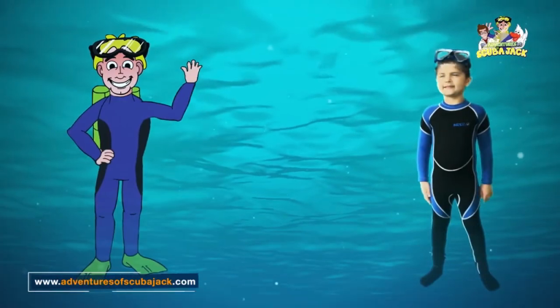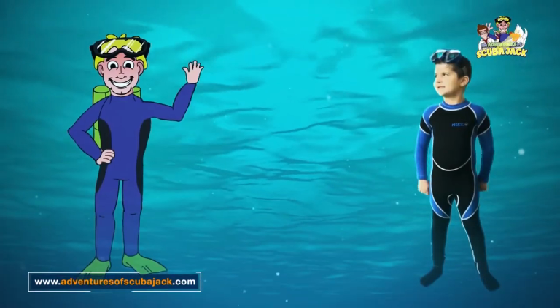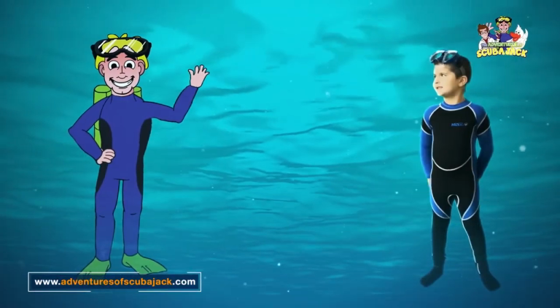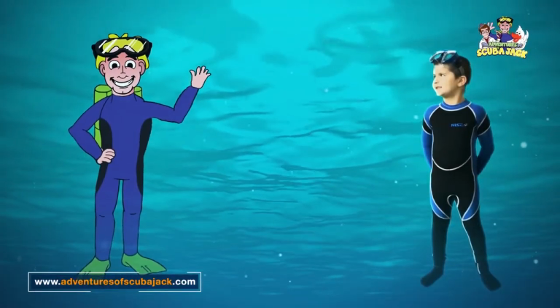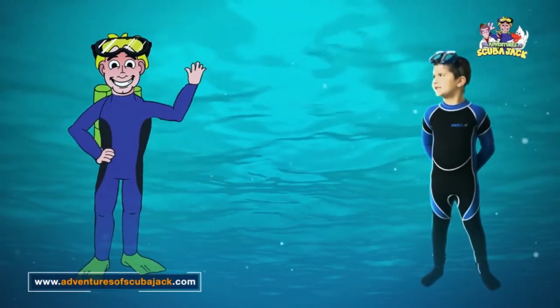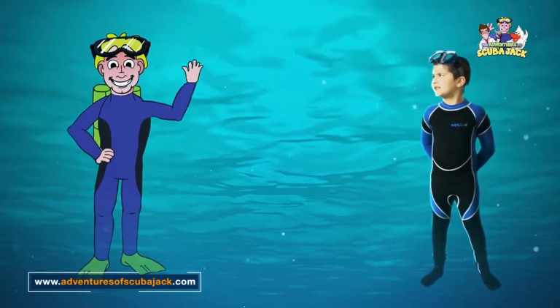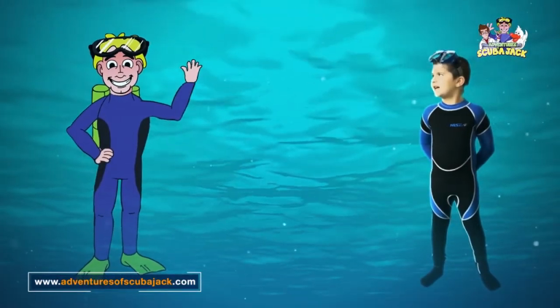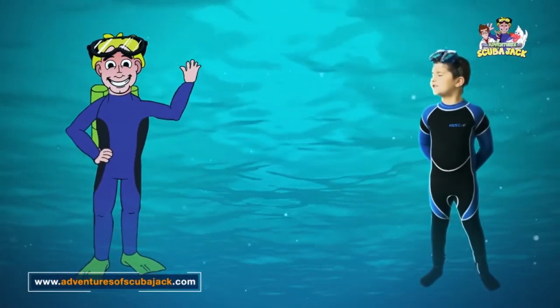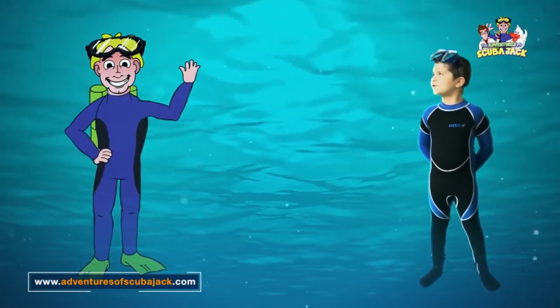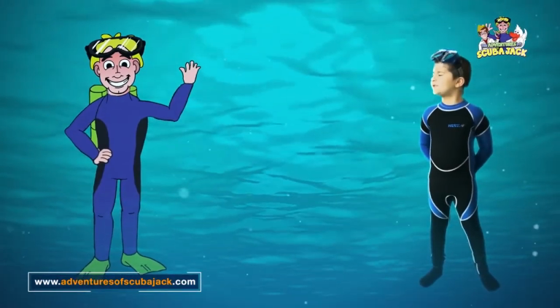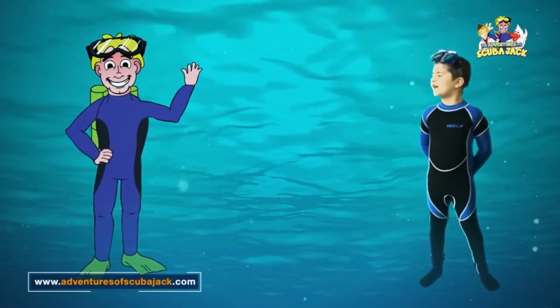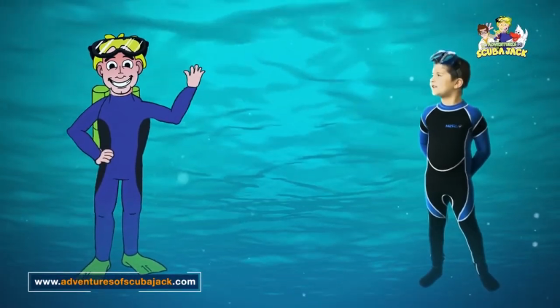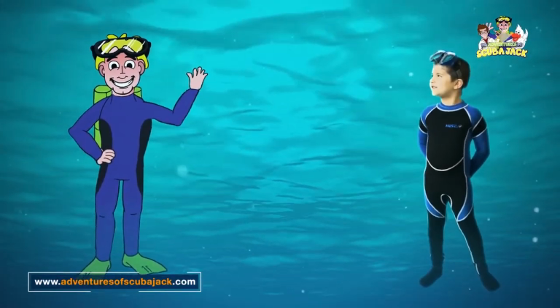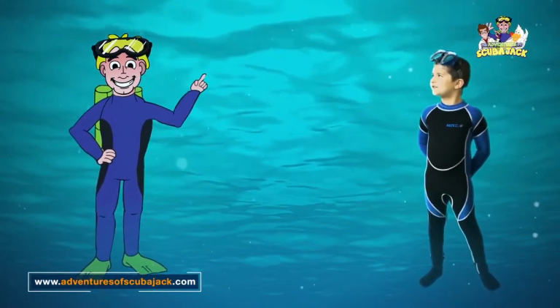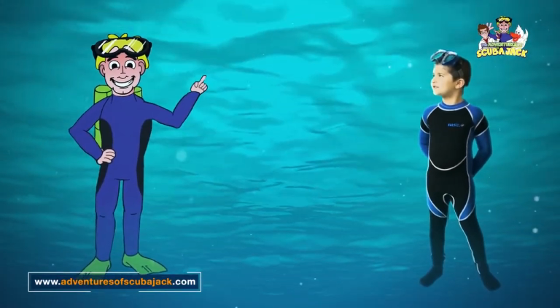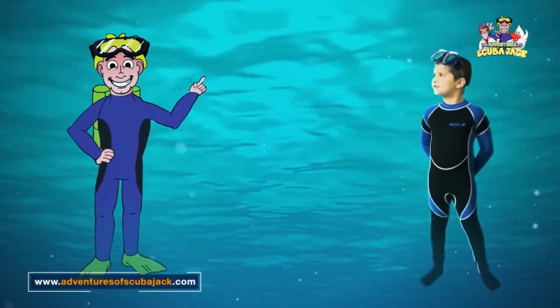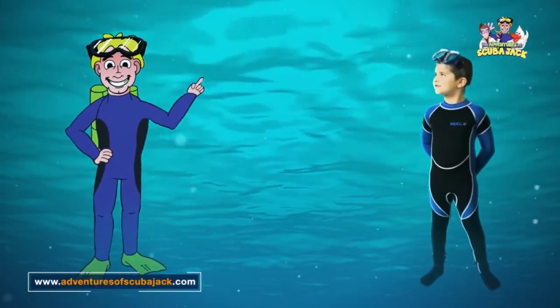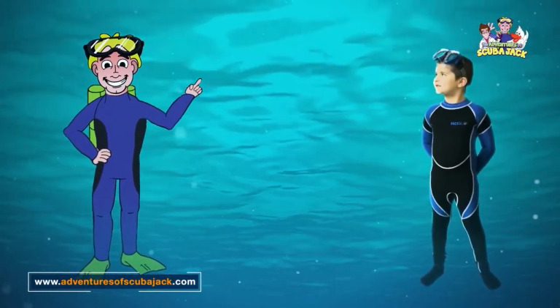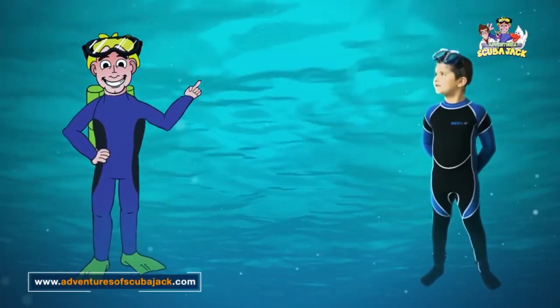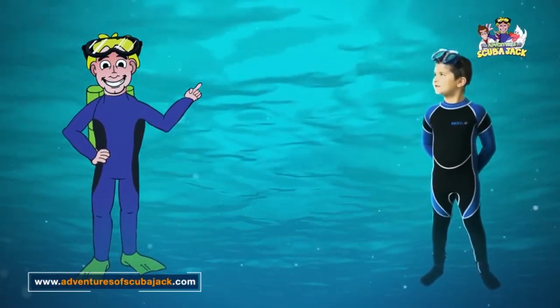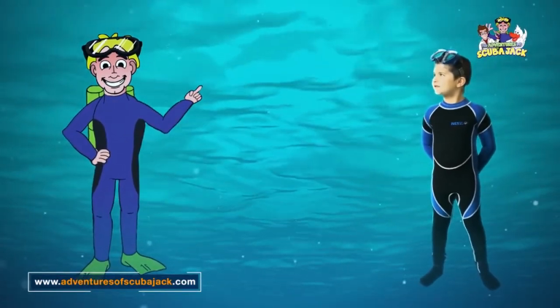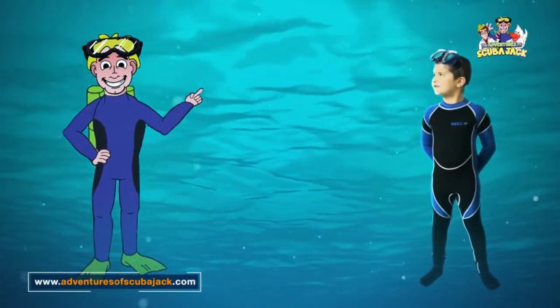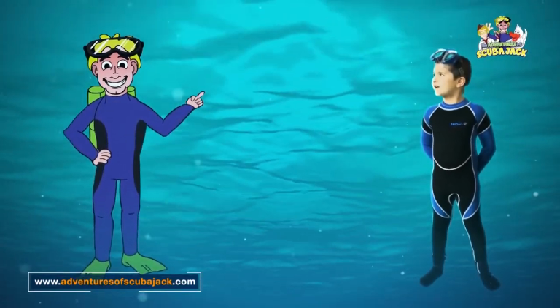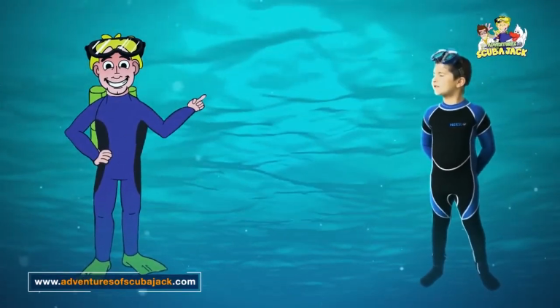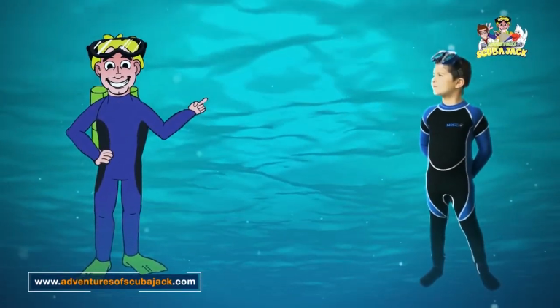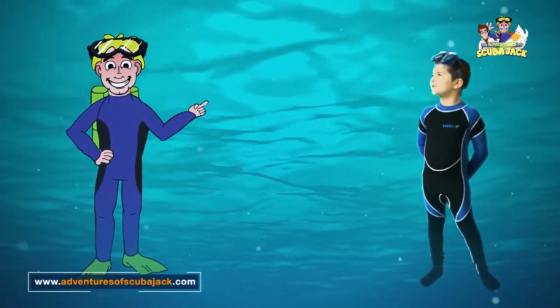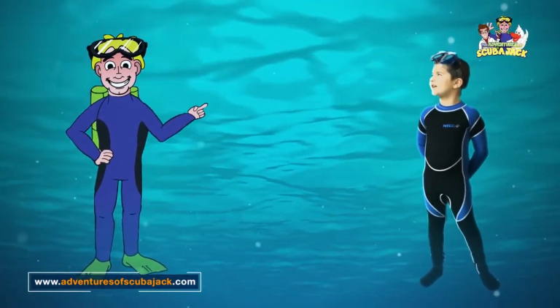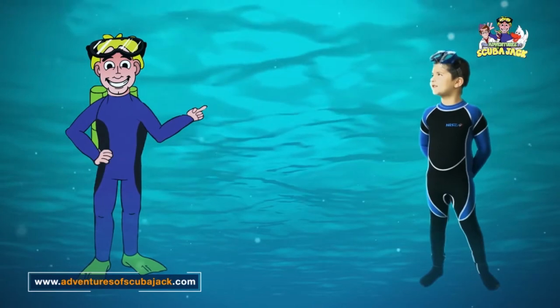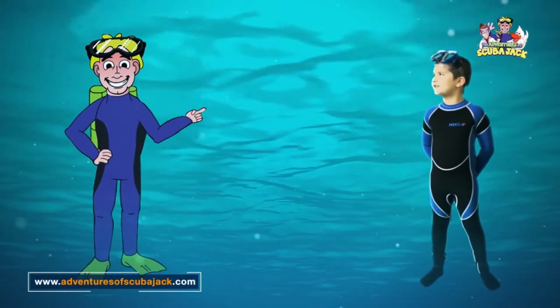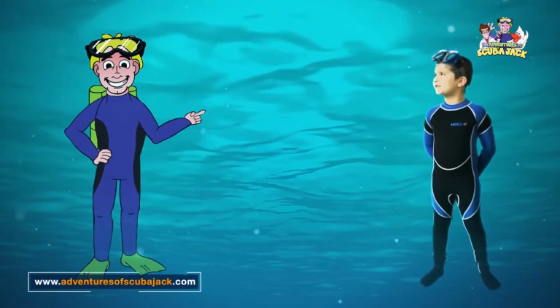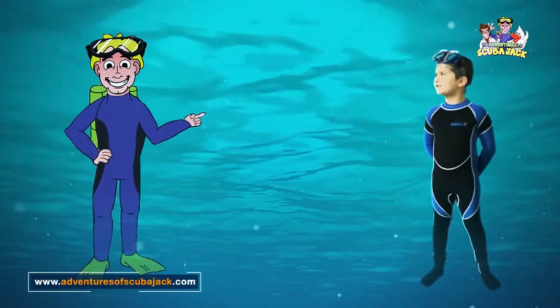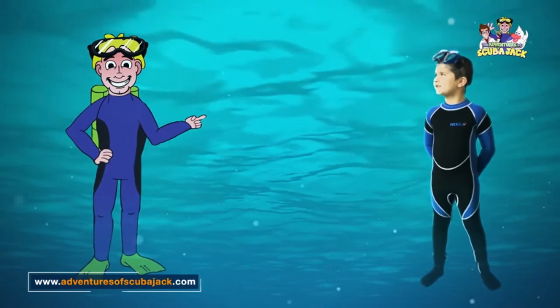Hey, Max. Hi, School Jack. Let's learn some shapes. Okay, School Jack. Here we go.